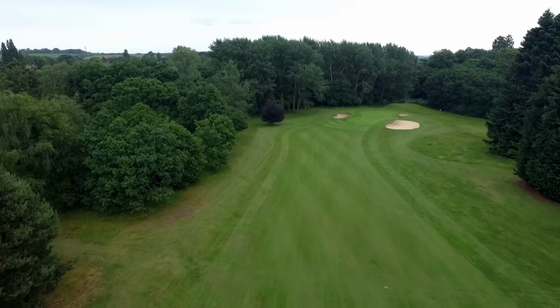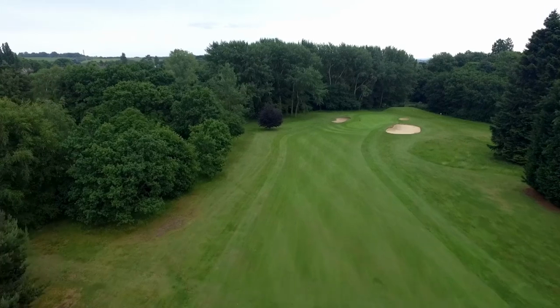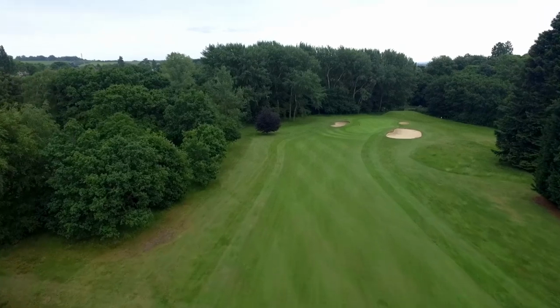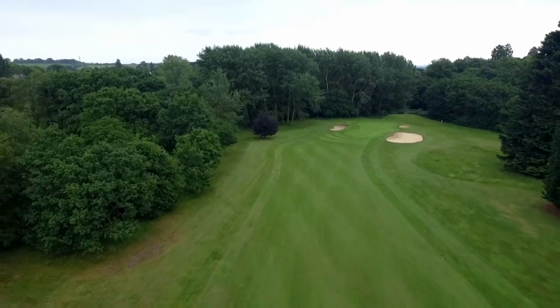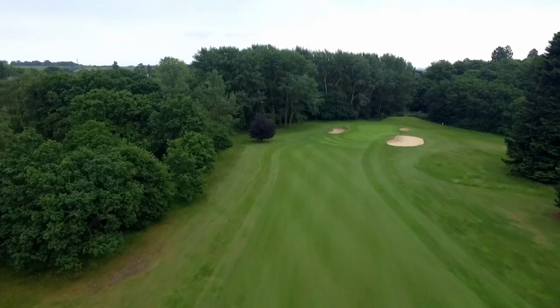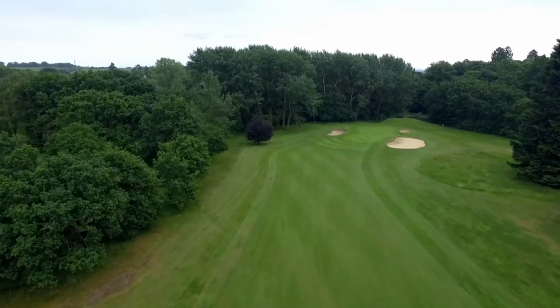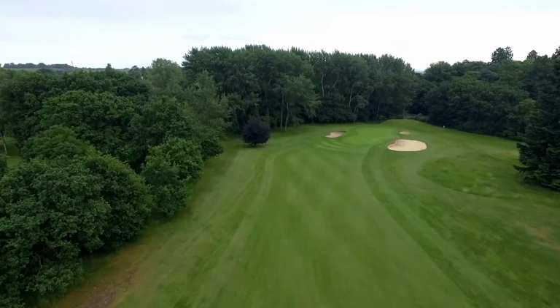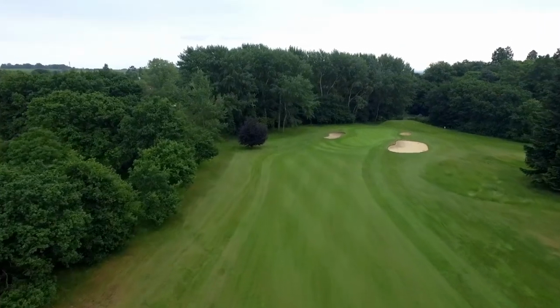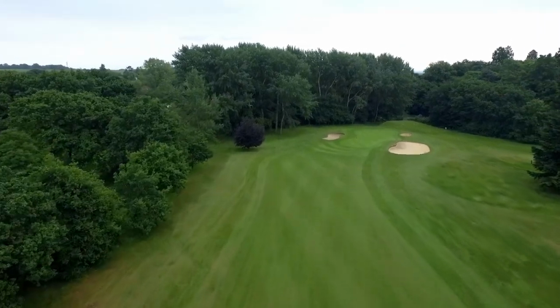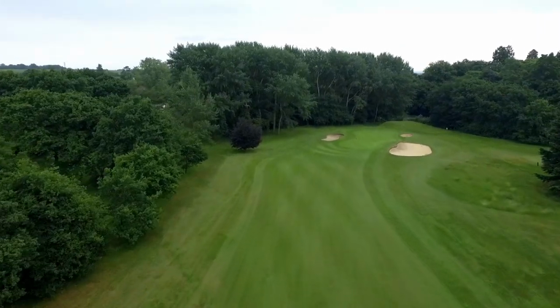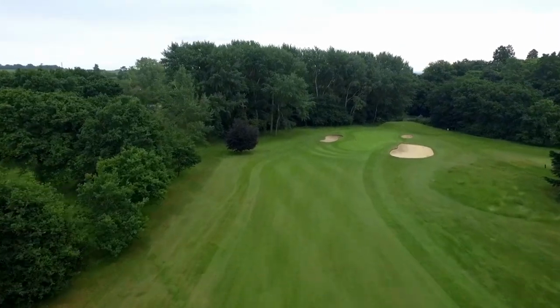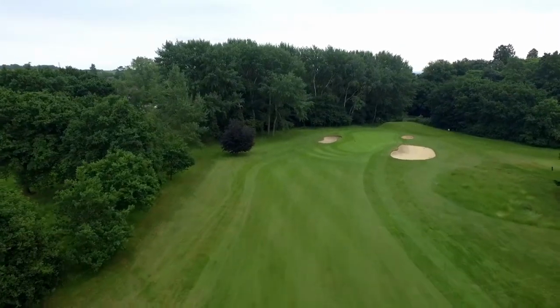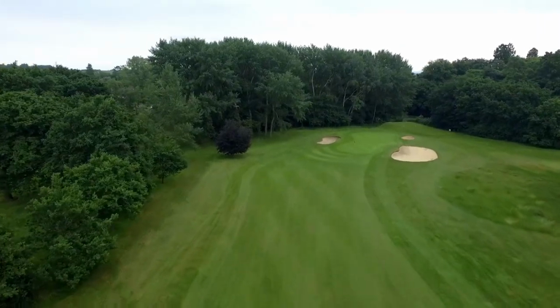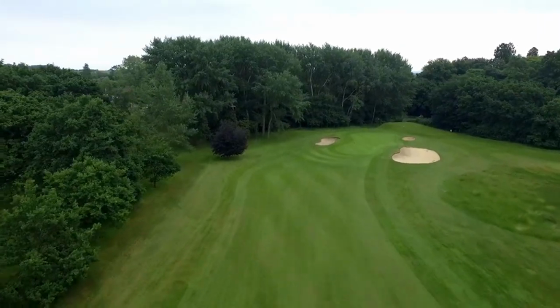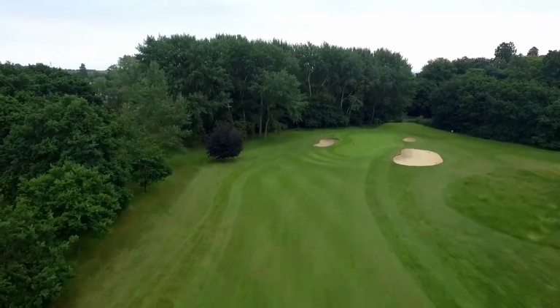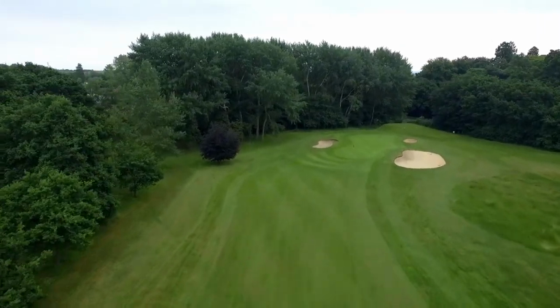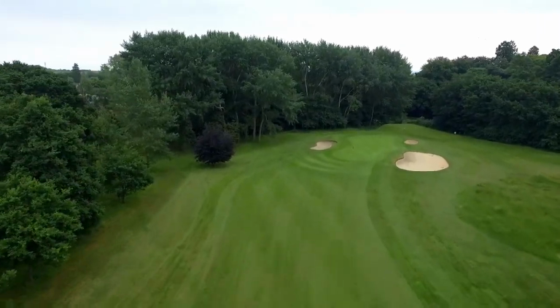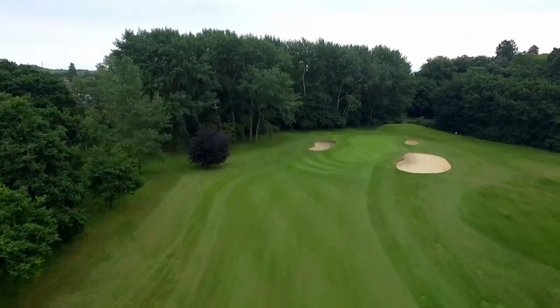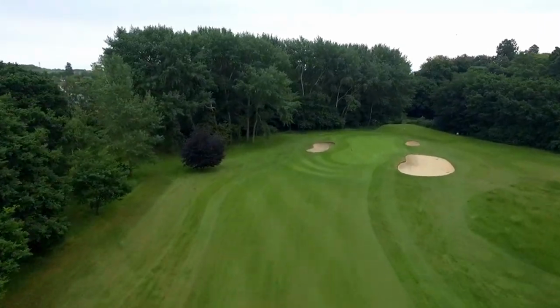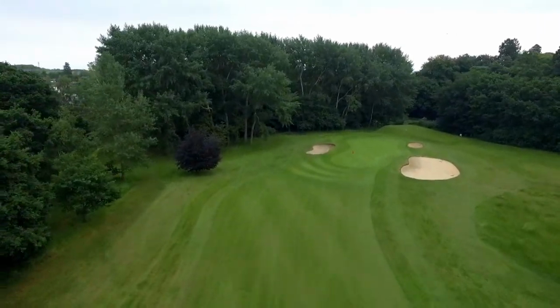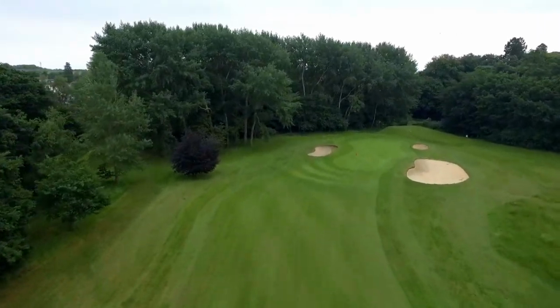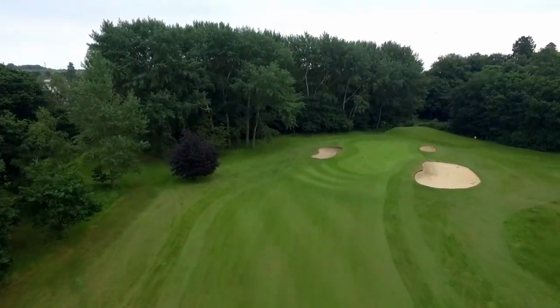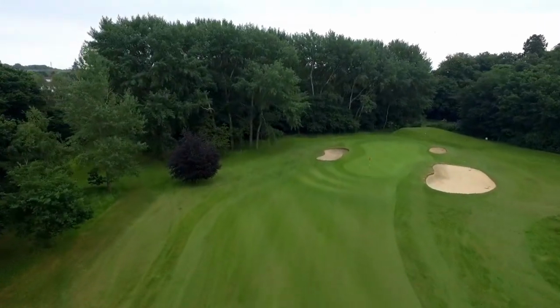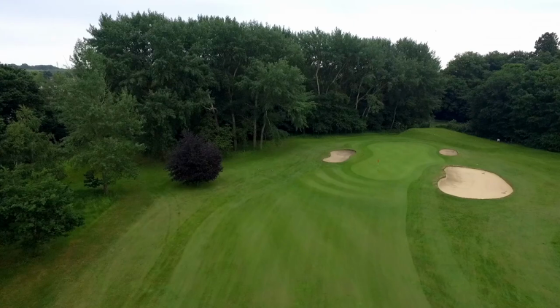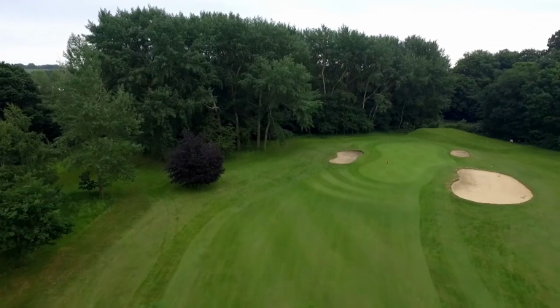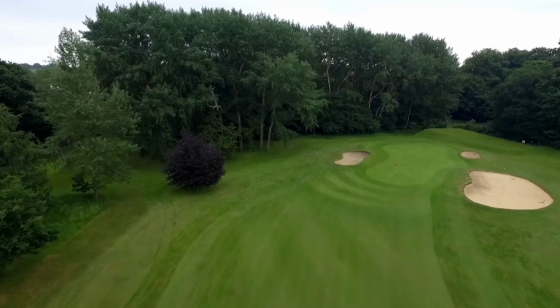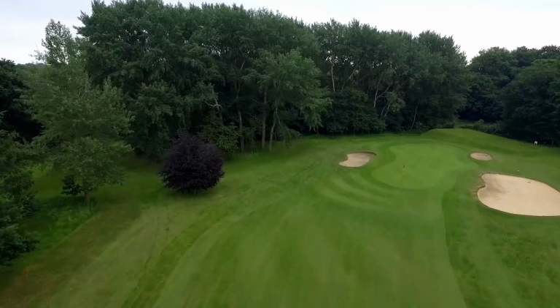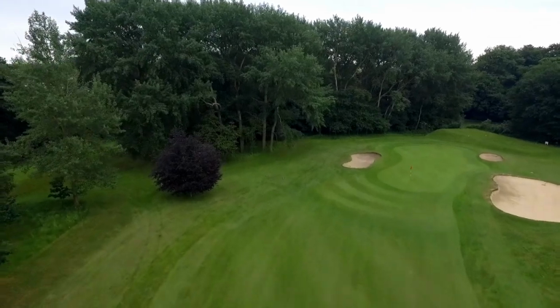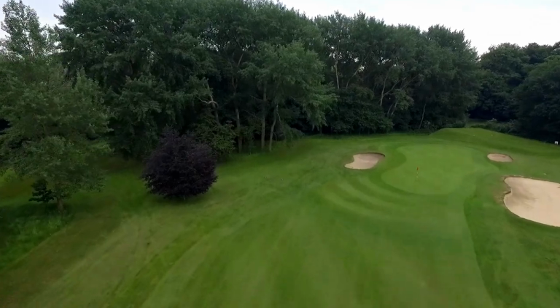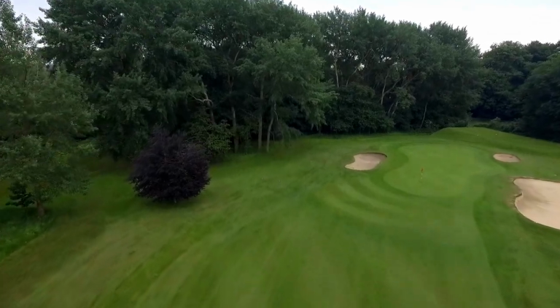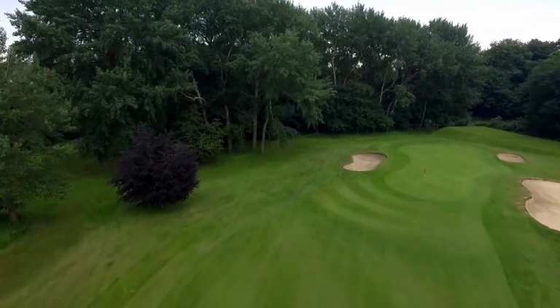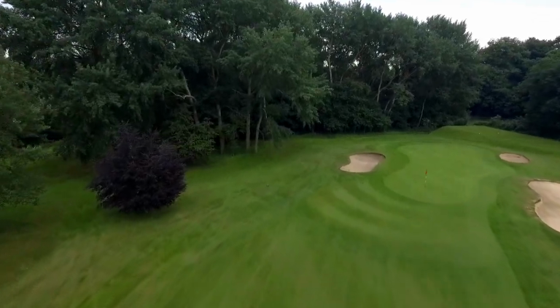The approach to this green must favour the left side of the green, which is set at an angle and guarded by bunkers.